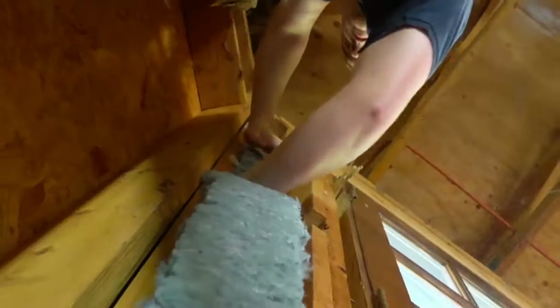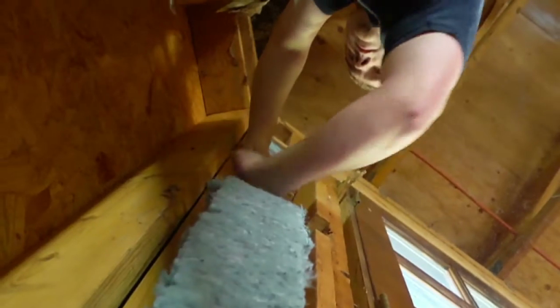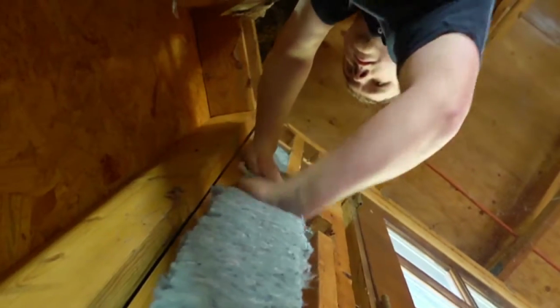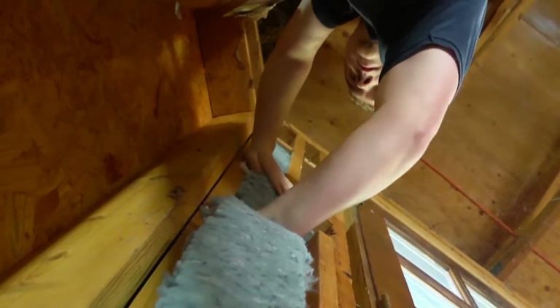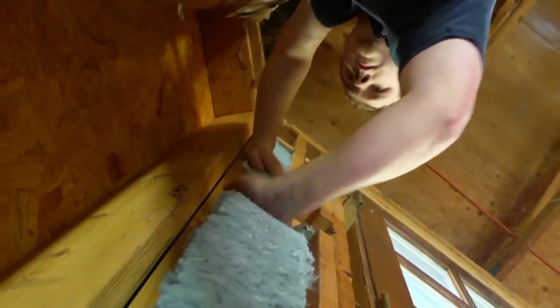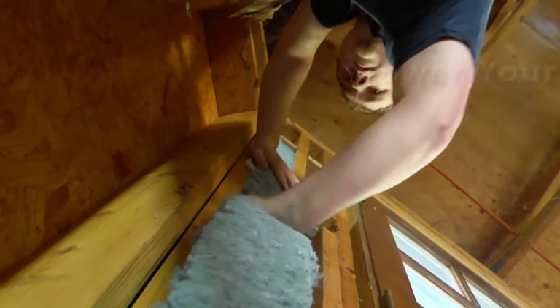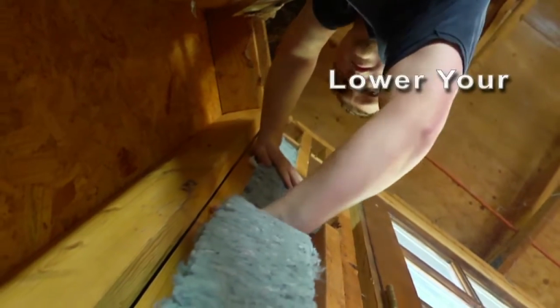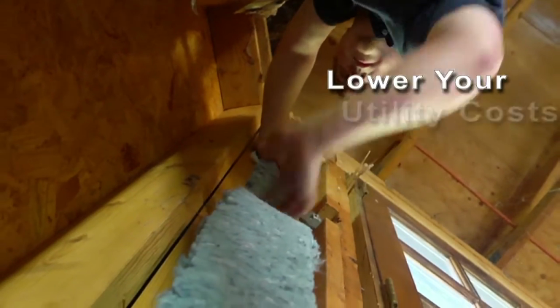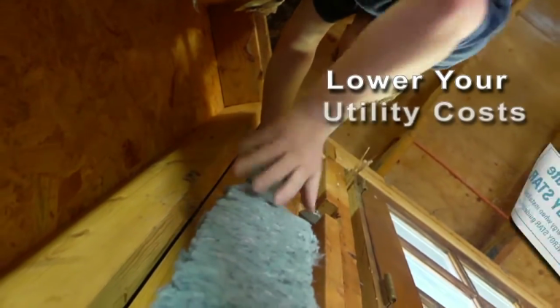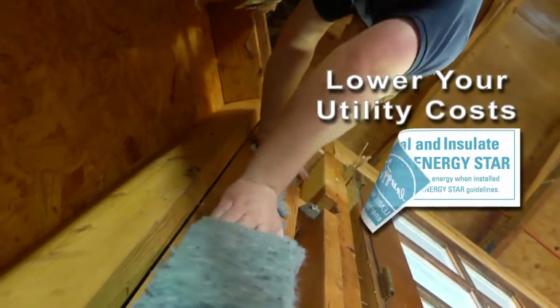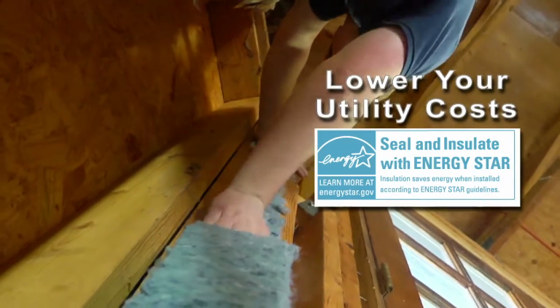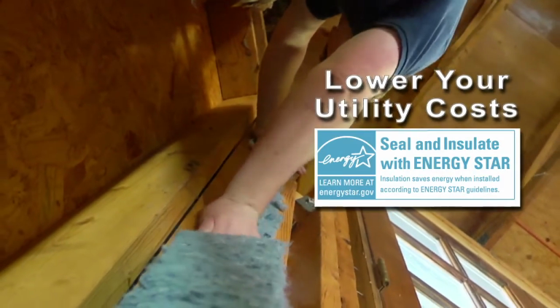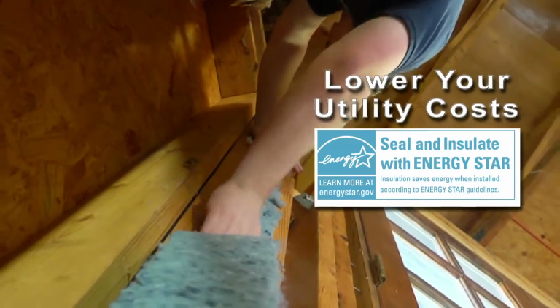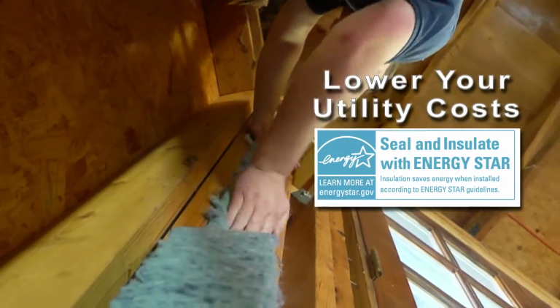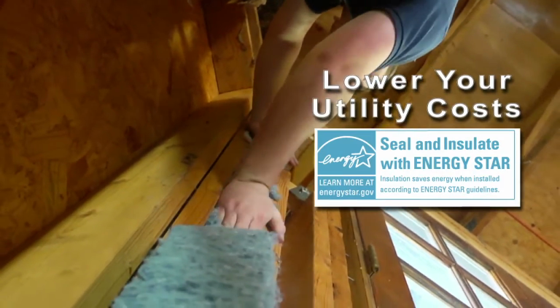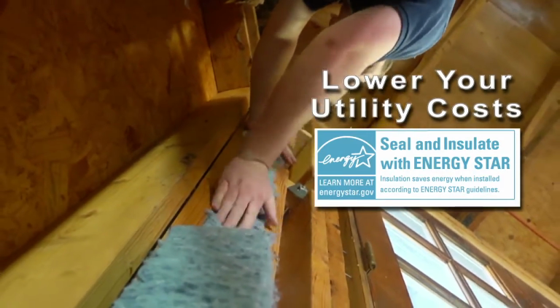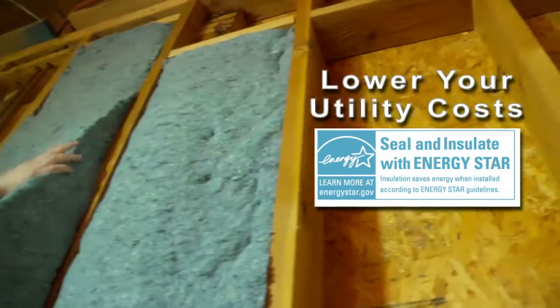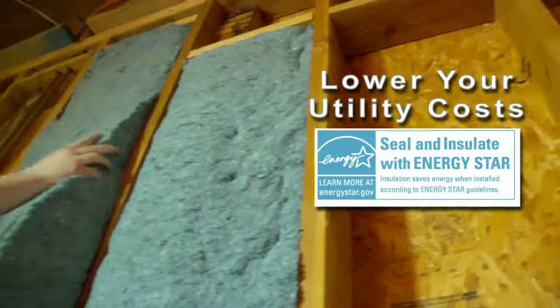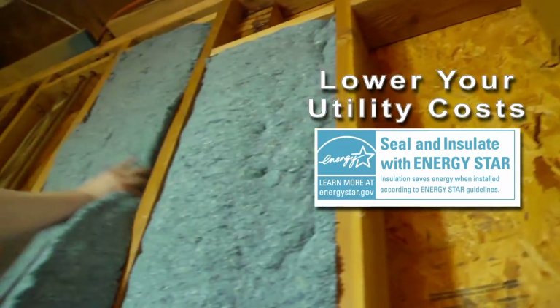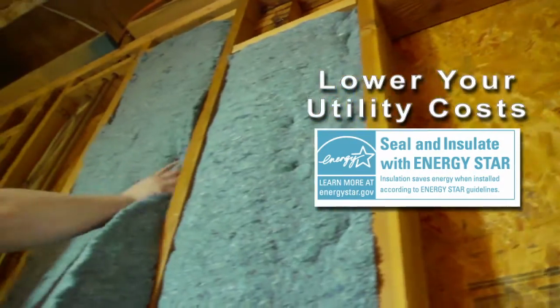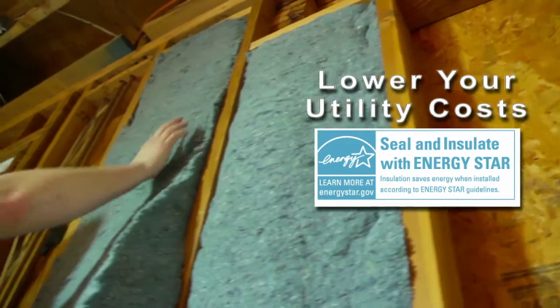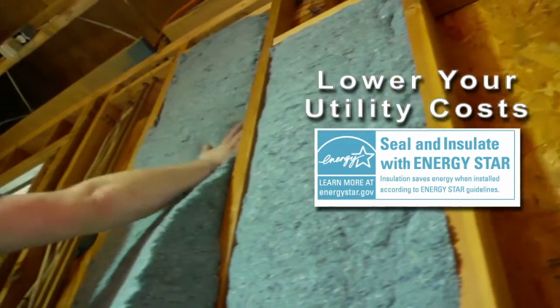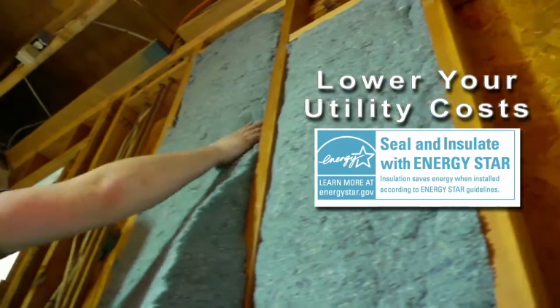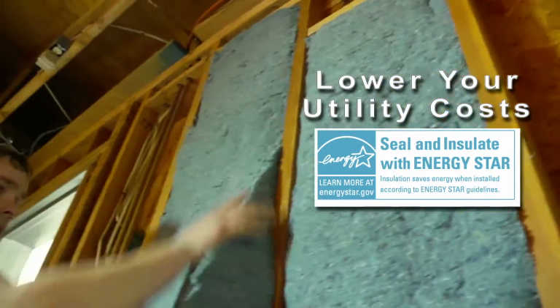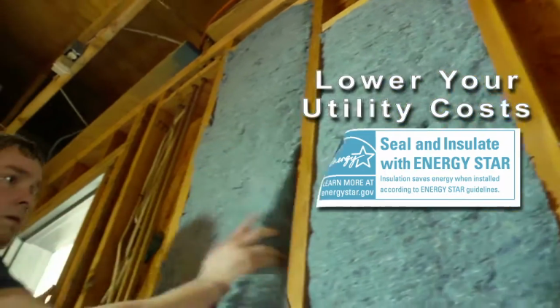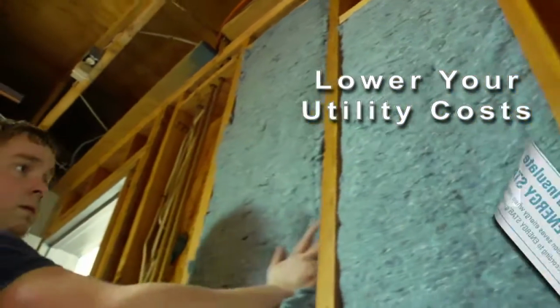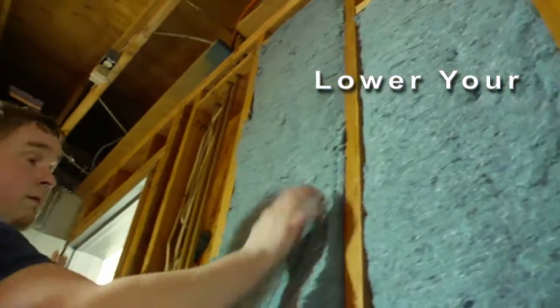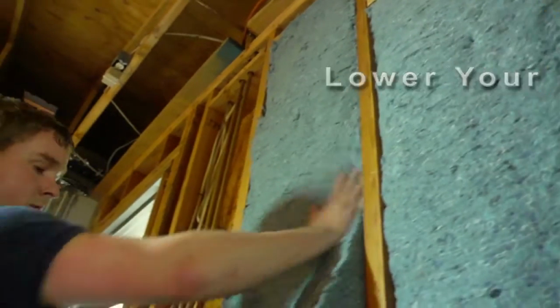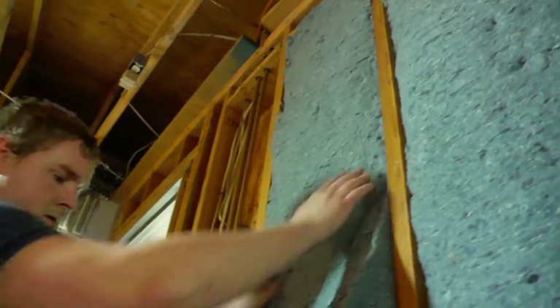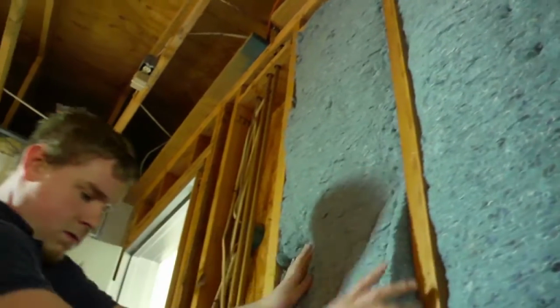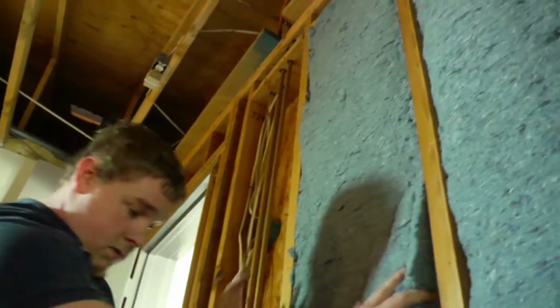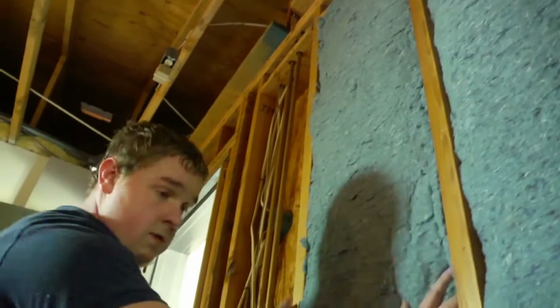With utility costs on the rise today, installing Ultratouch will keep your utility costs low and make sure your family is comfortable year-round.